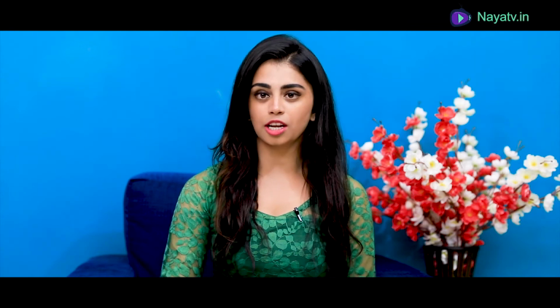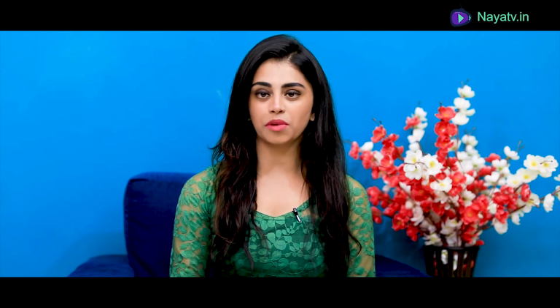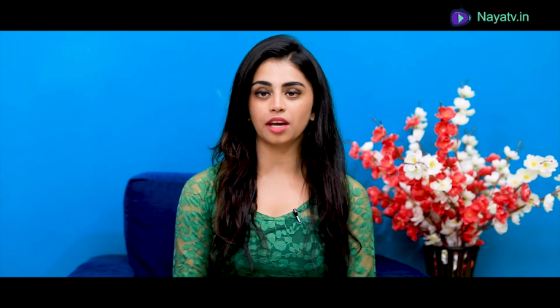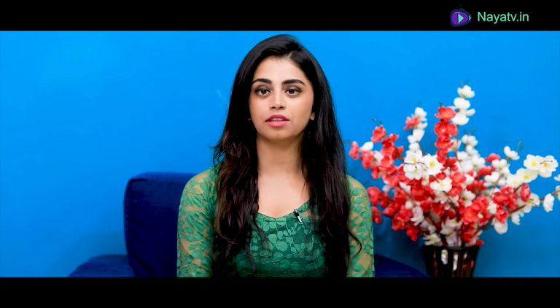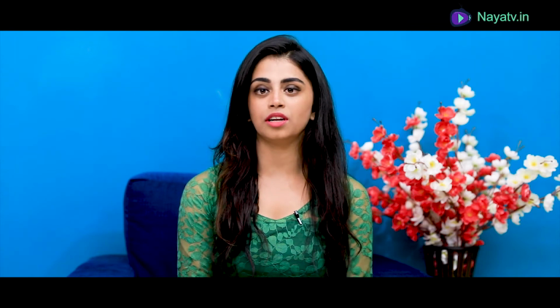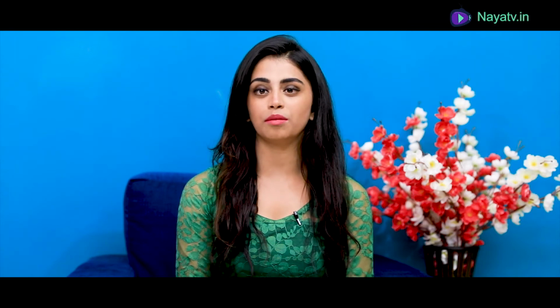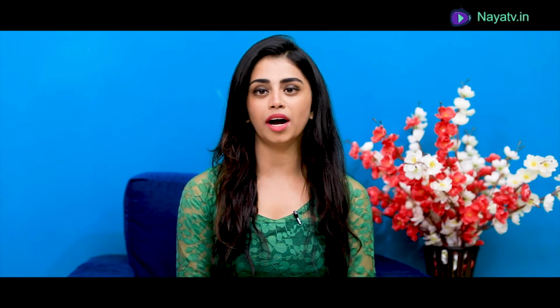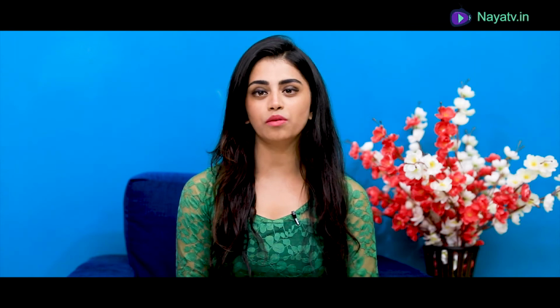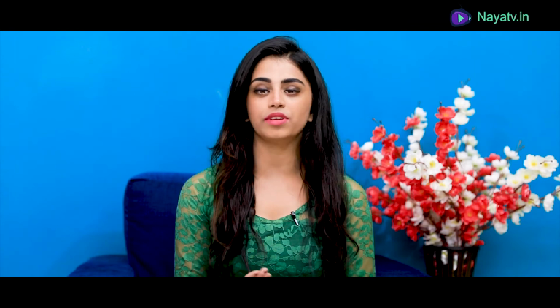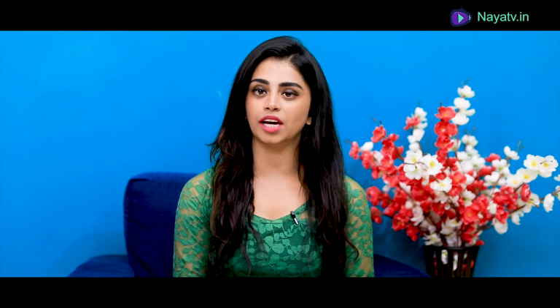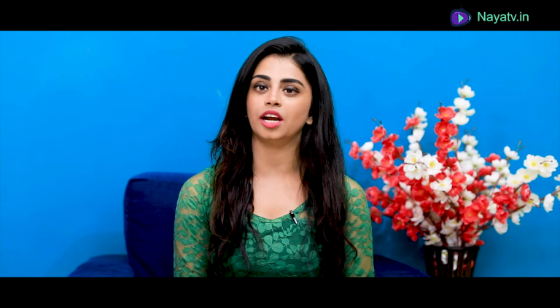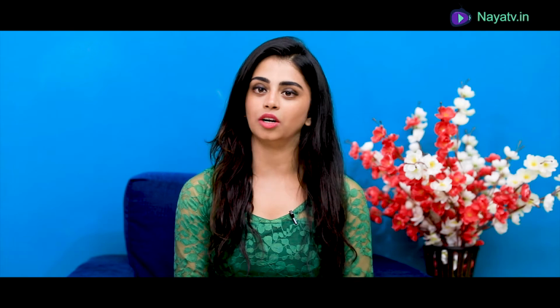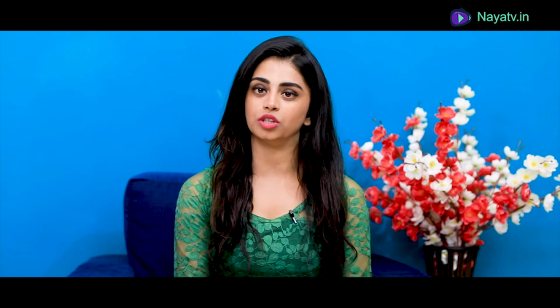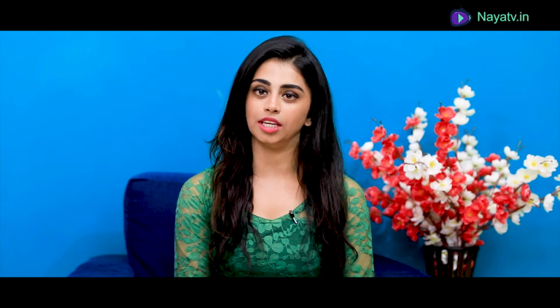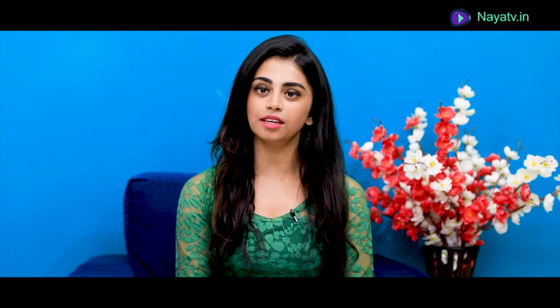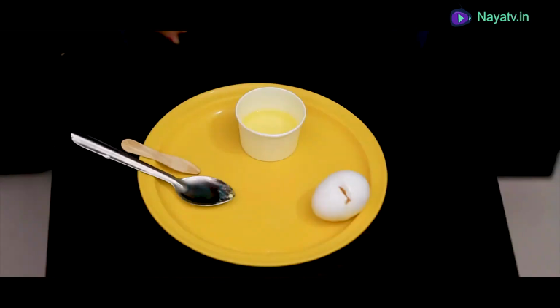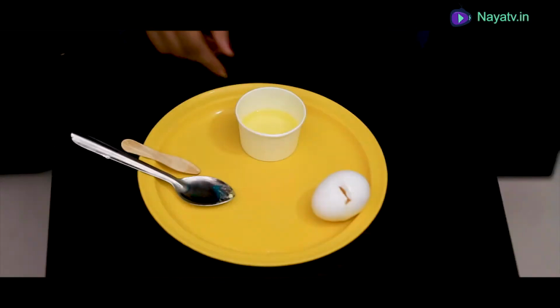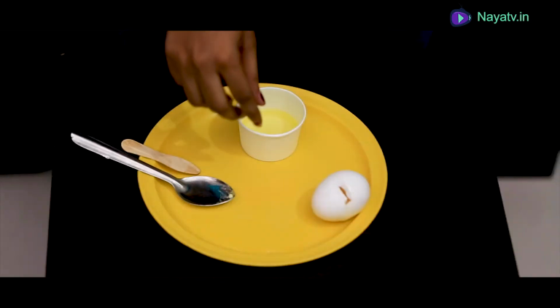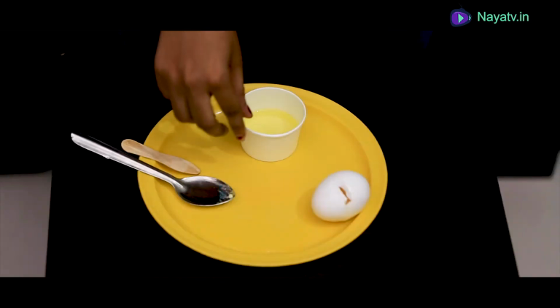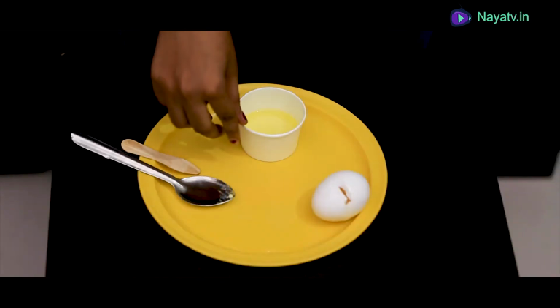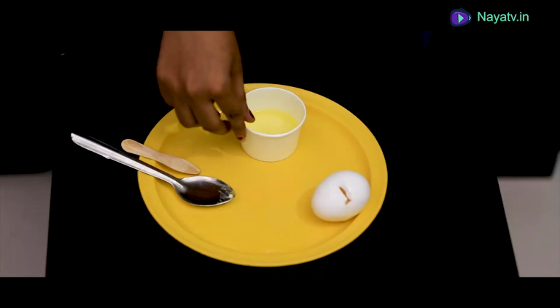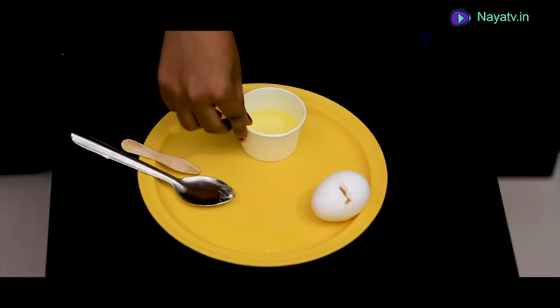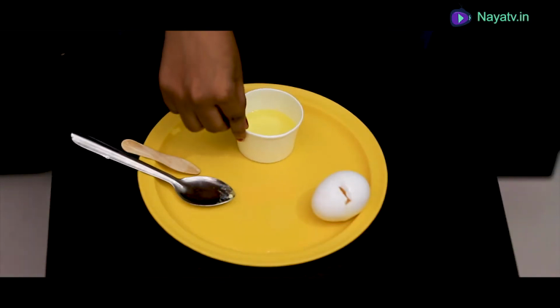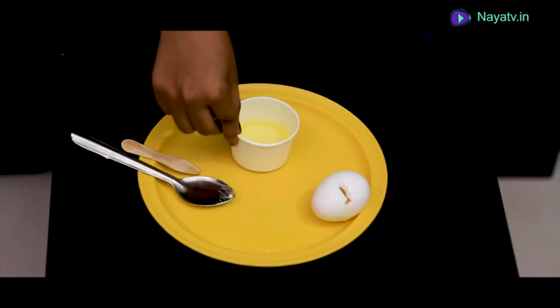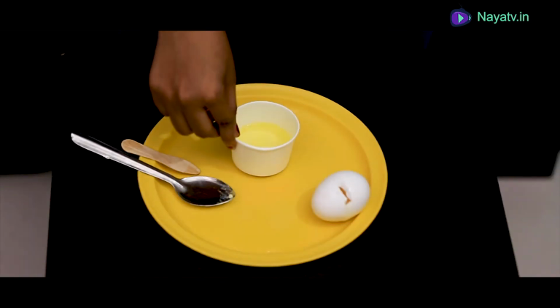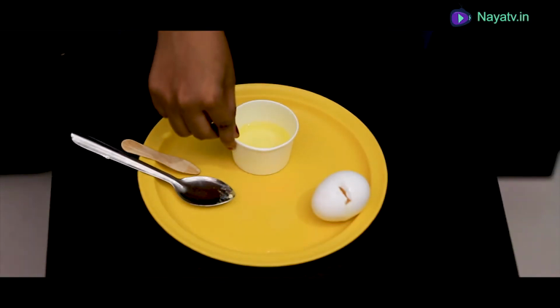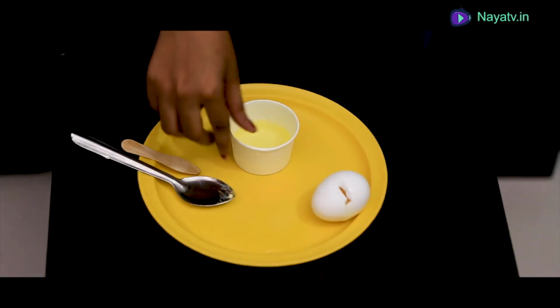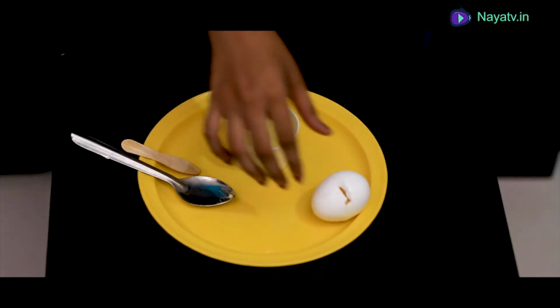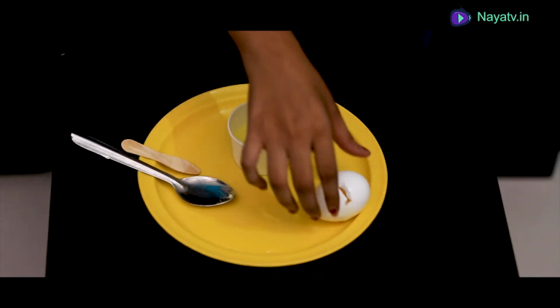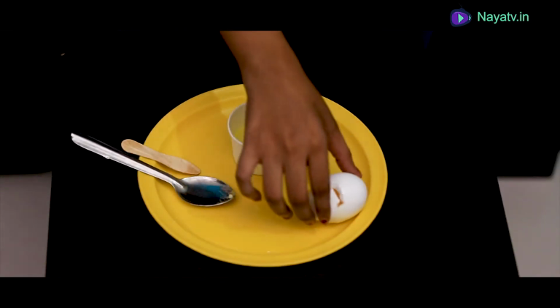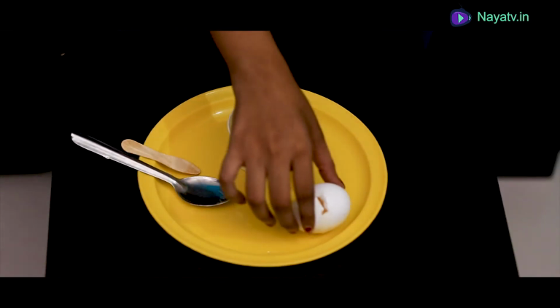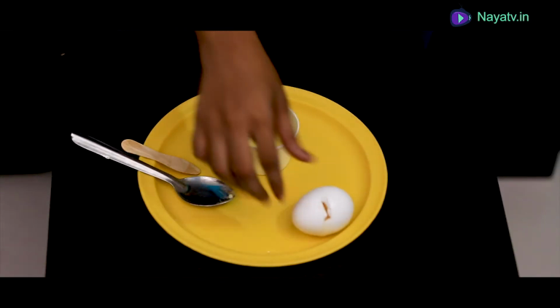I am going to tell you how much of each you will need. You will need to separate the egg white.